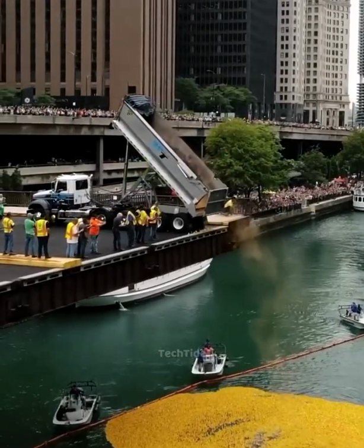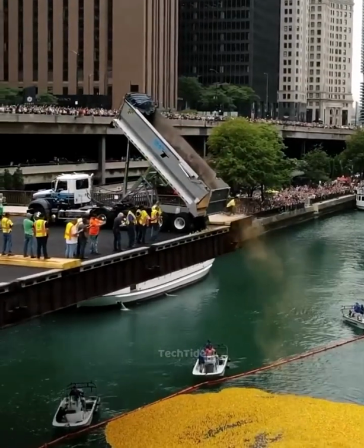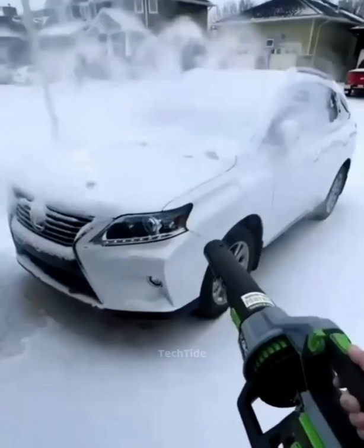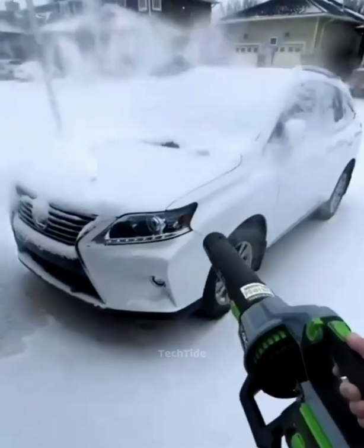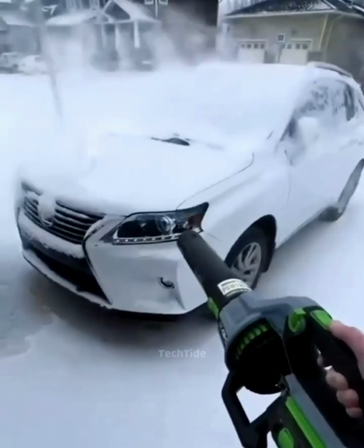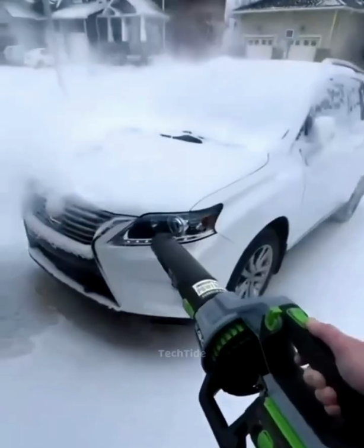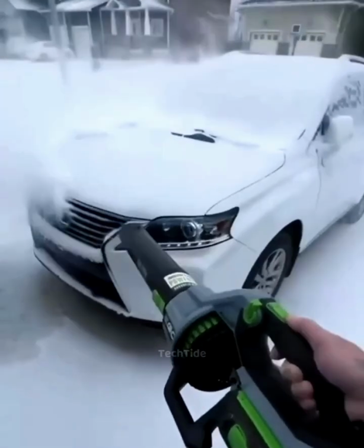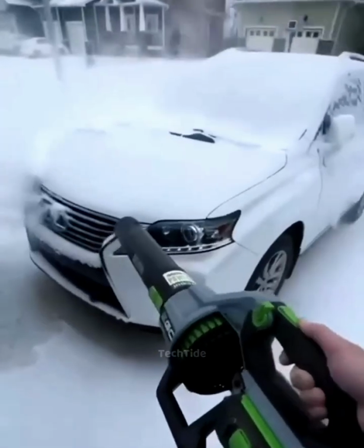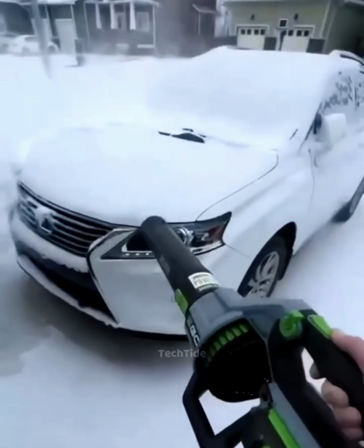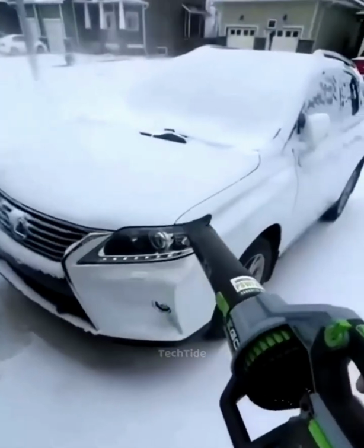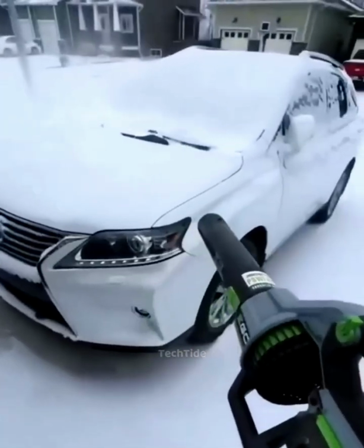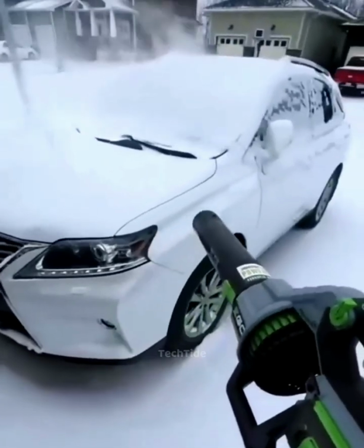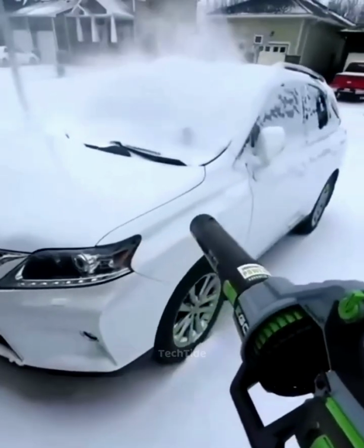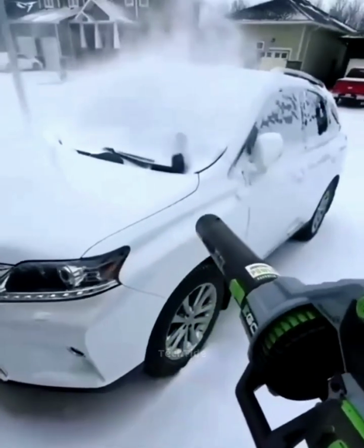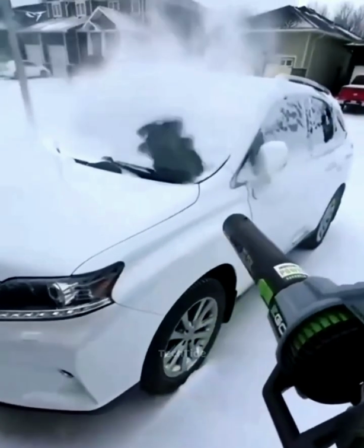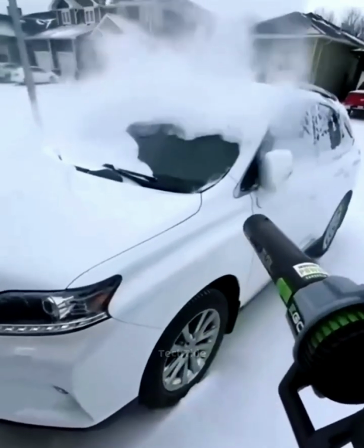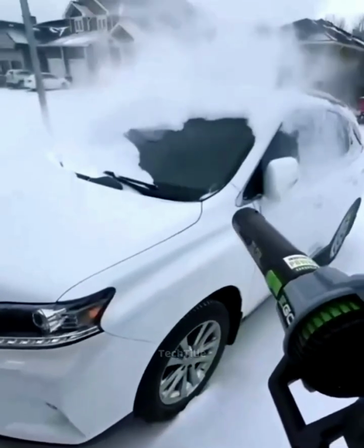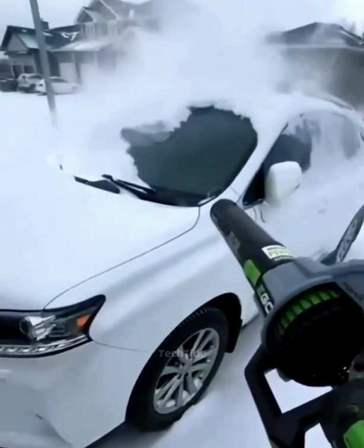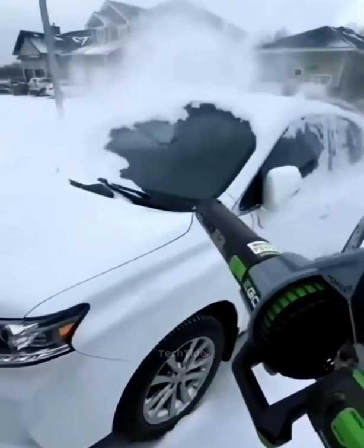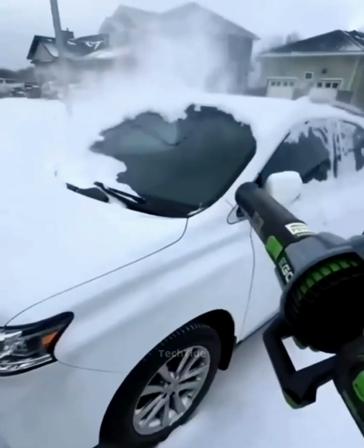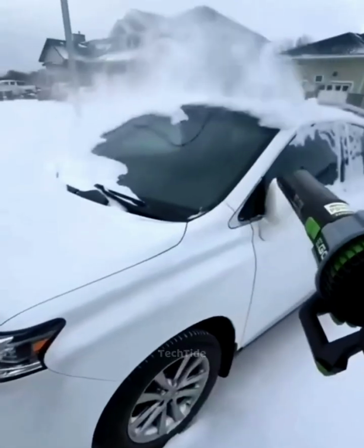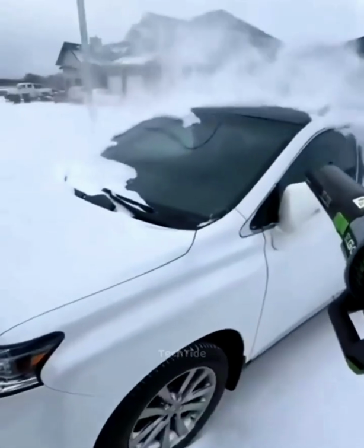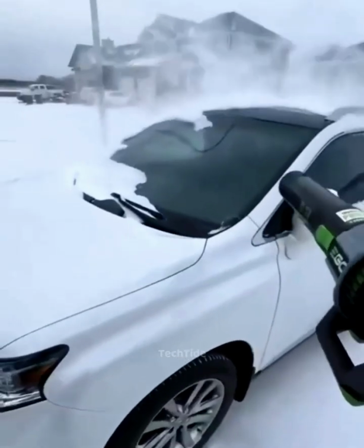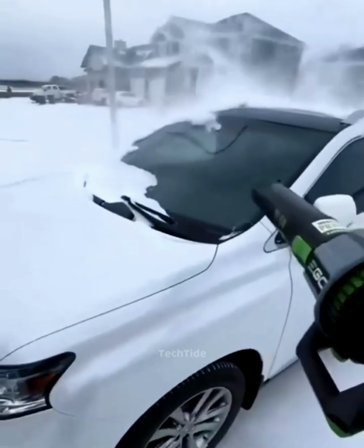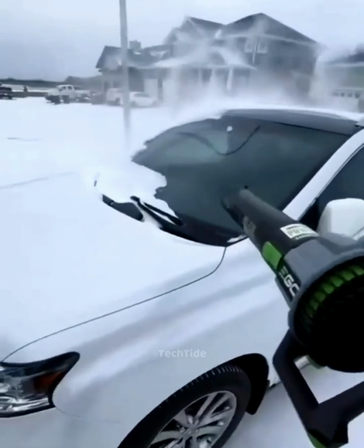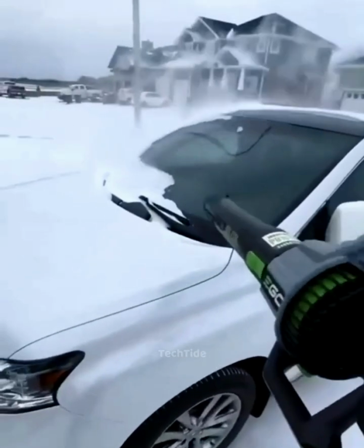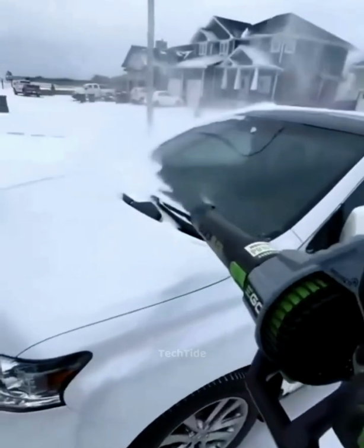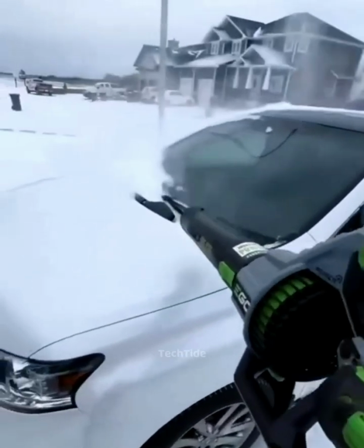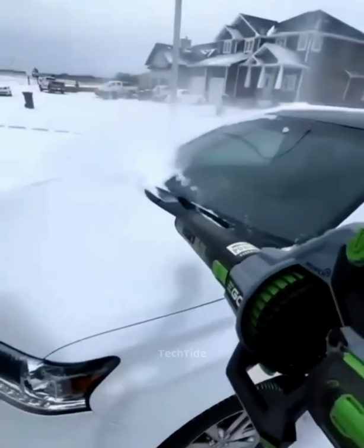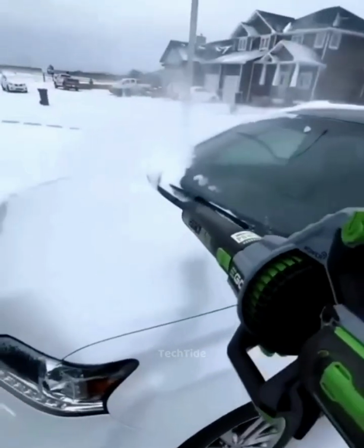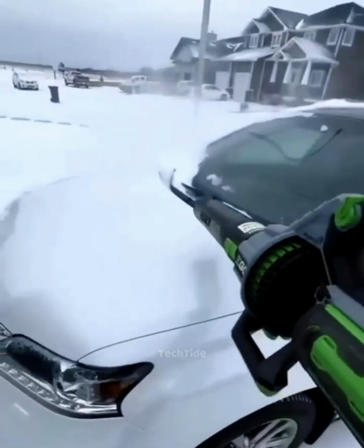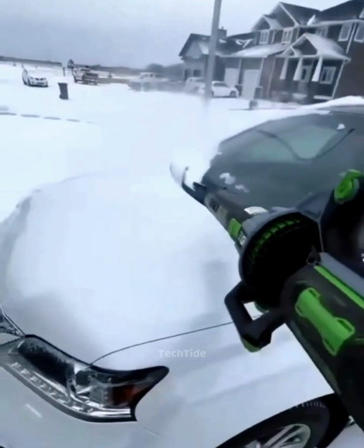High-speed blowers clean snow-covered cars instantly, like magic before your eyes.